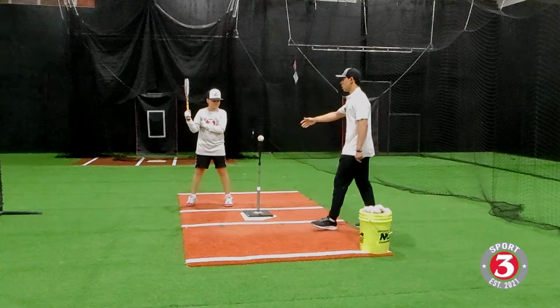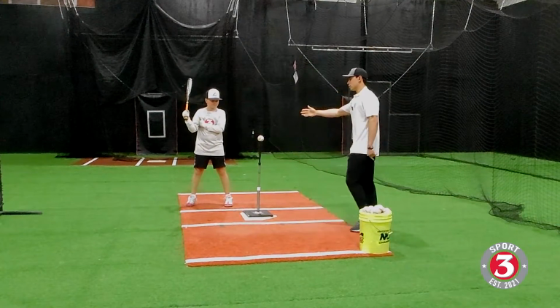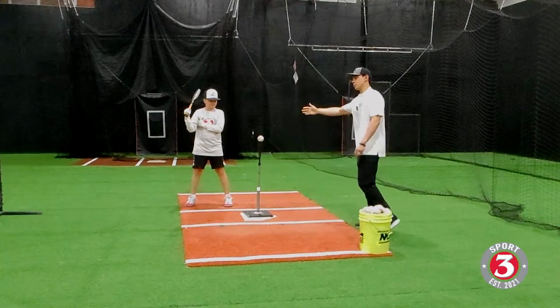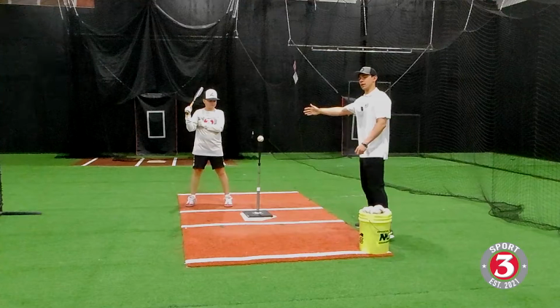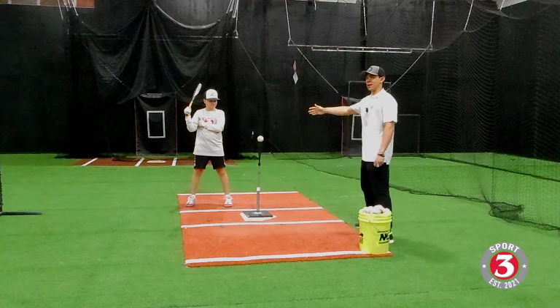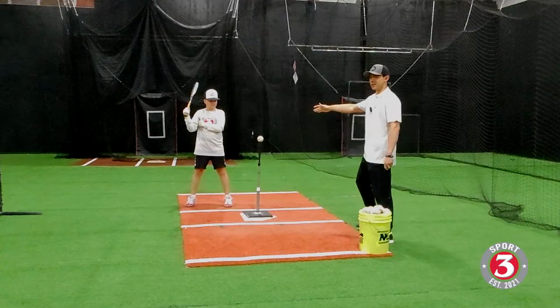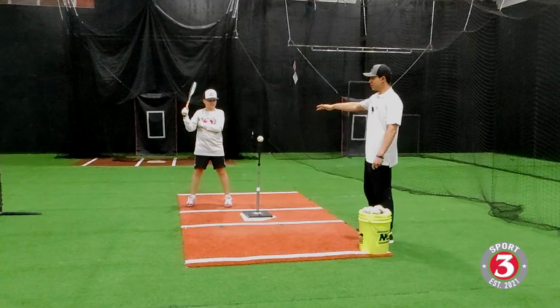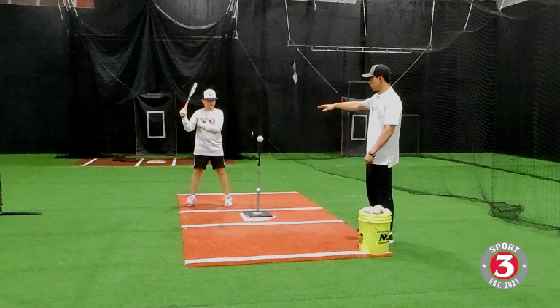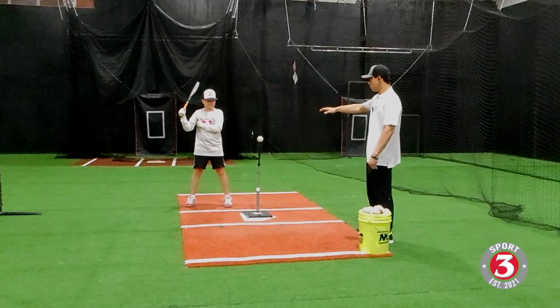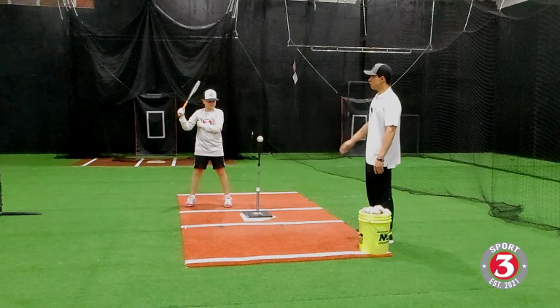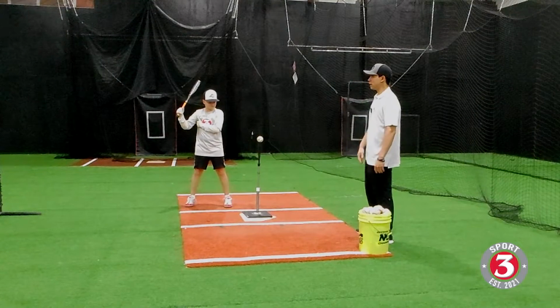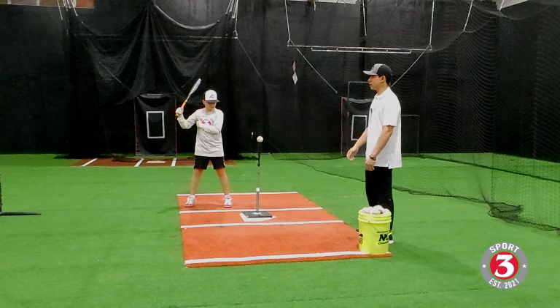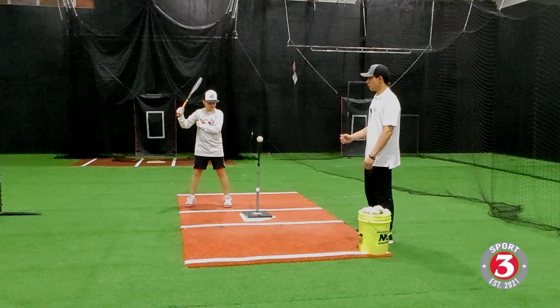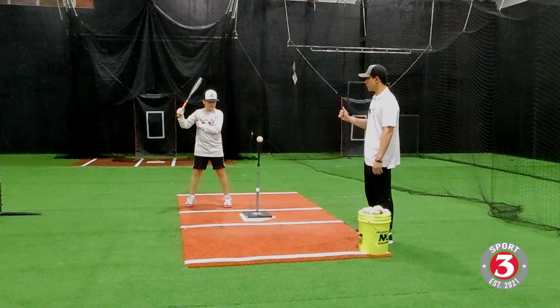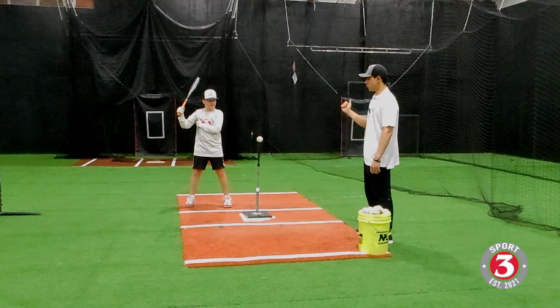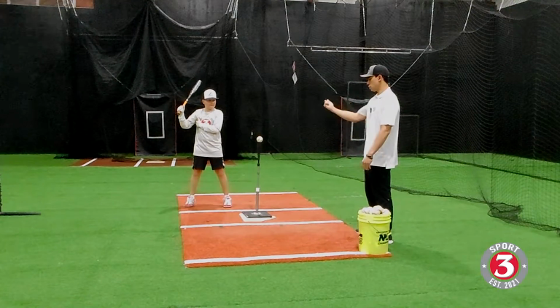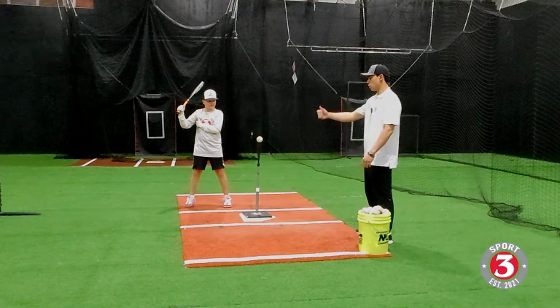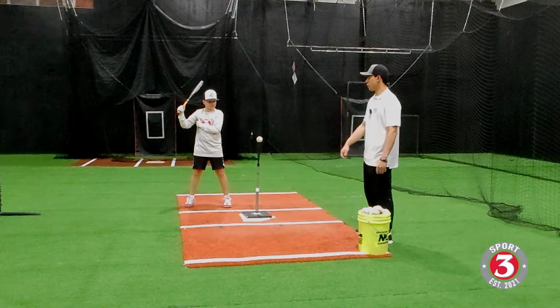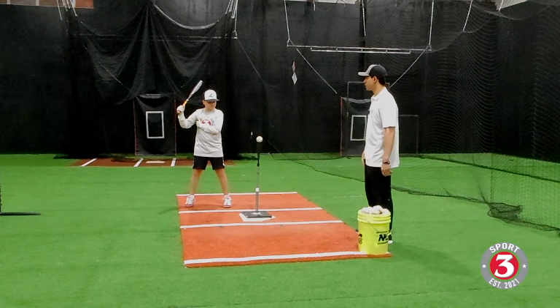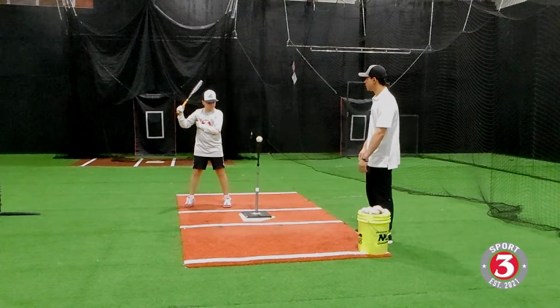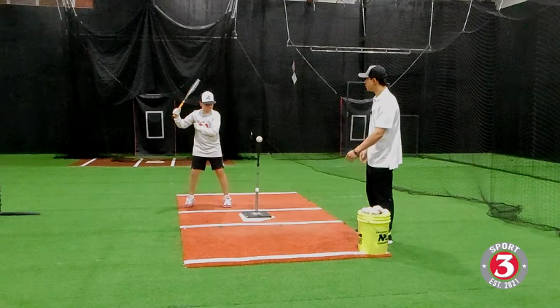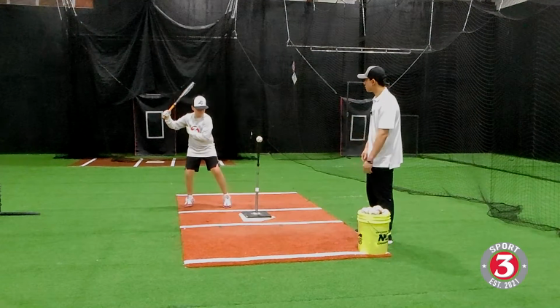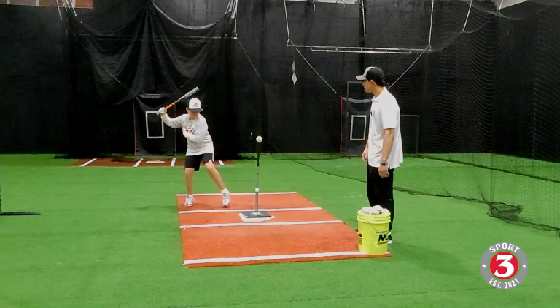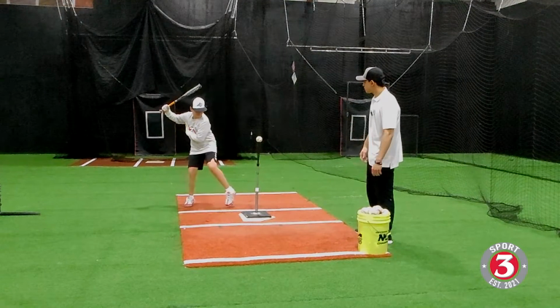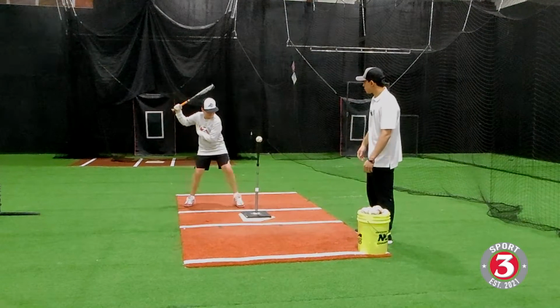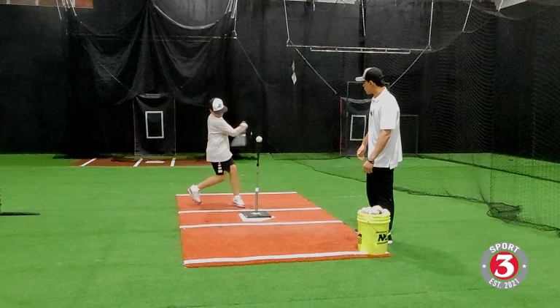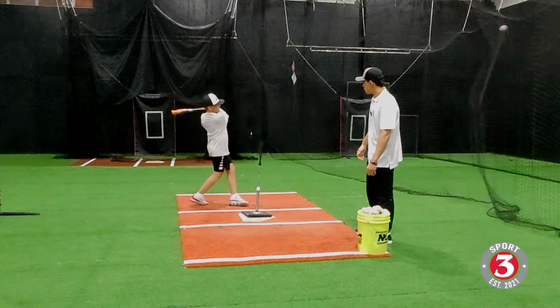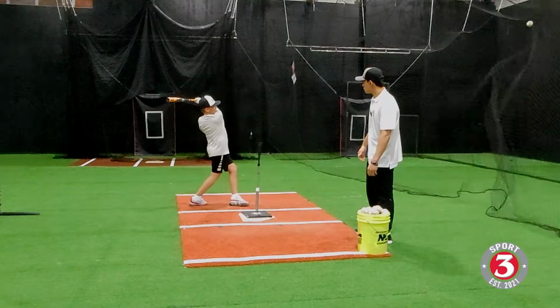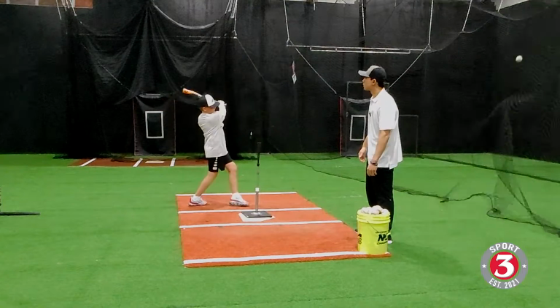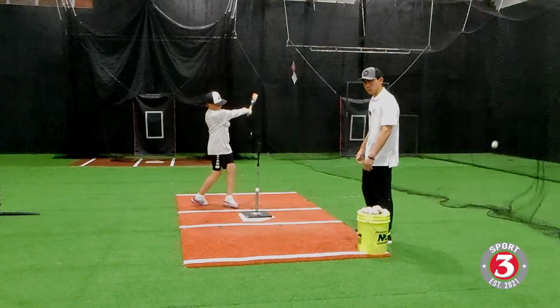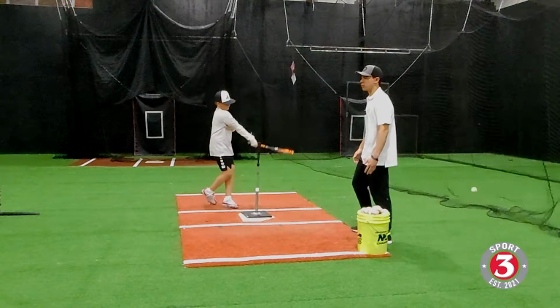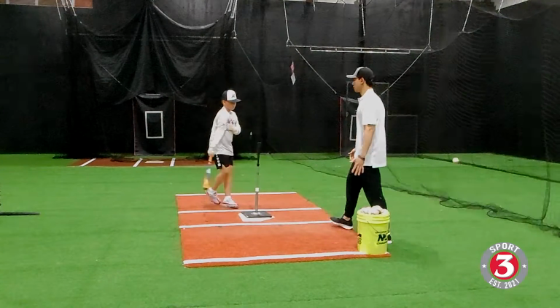All he's going to do is take a nice easy load and take a nice swing through the ball with one hand. That's pretty good.